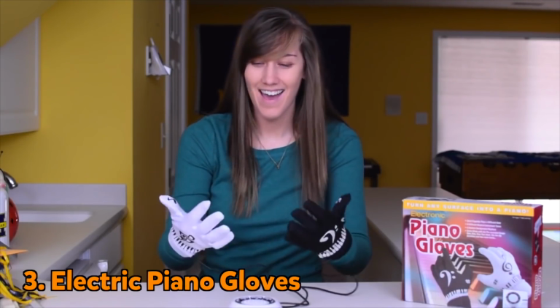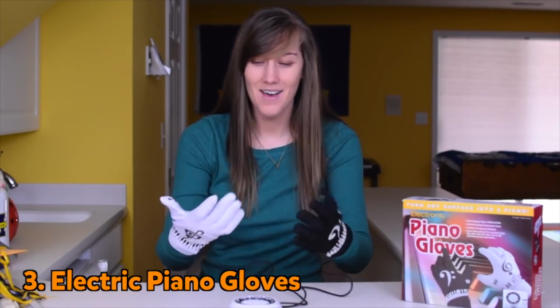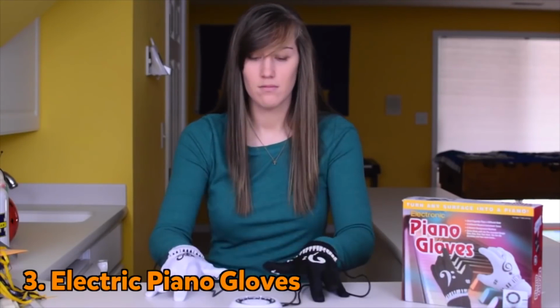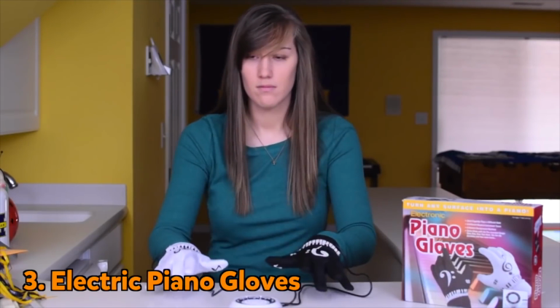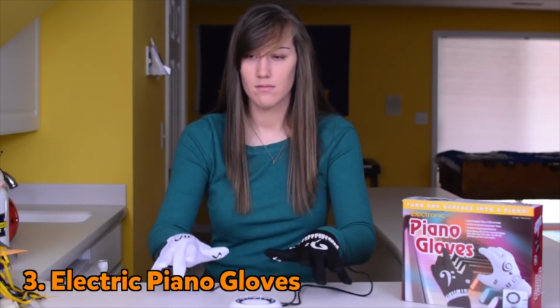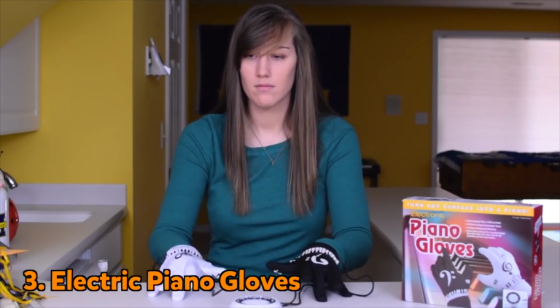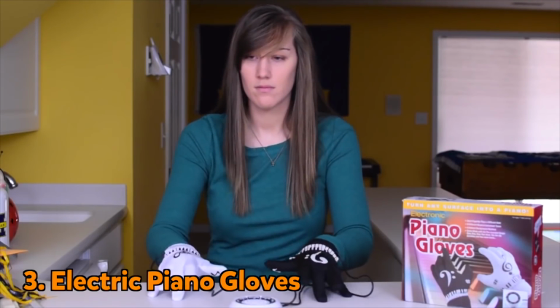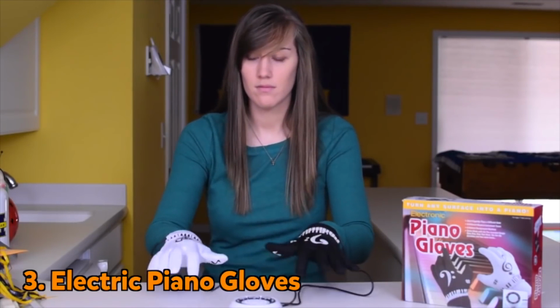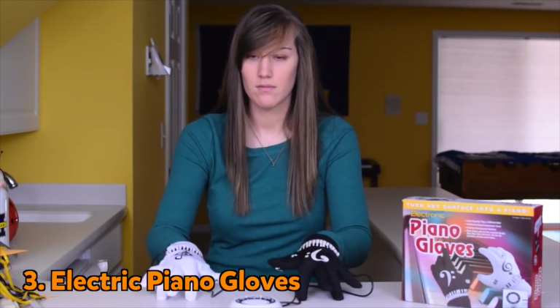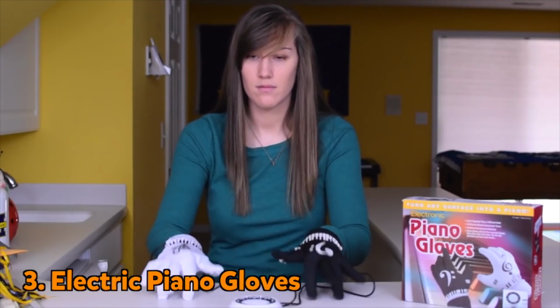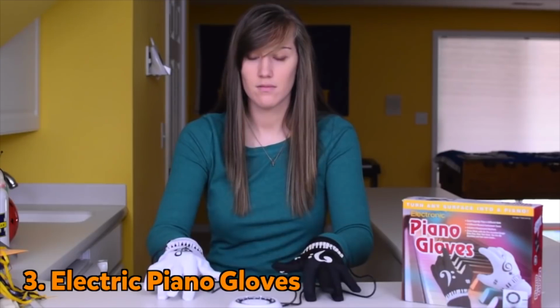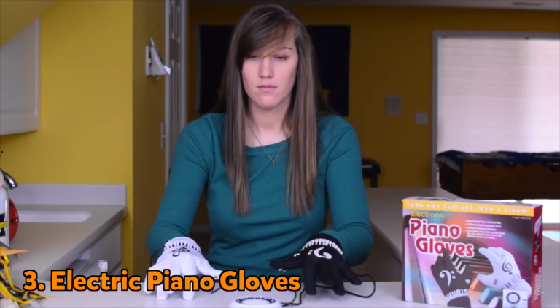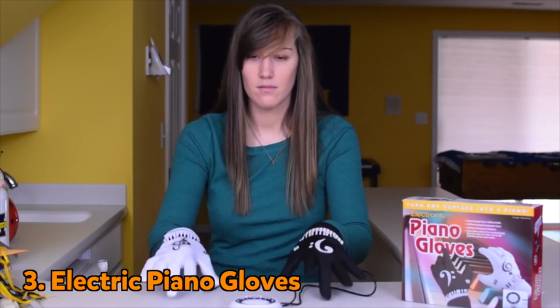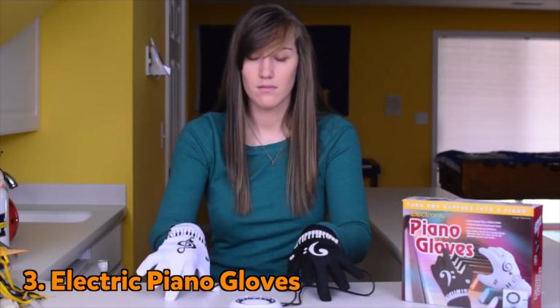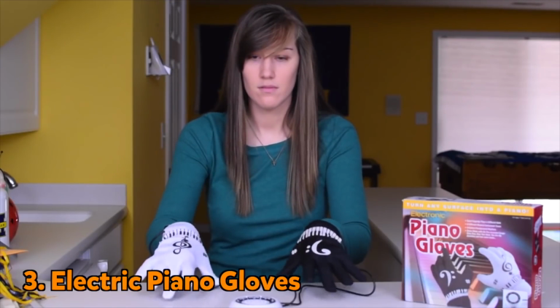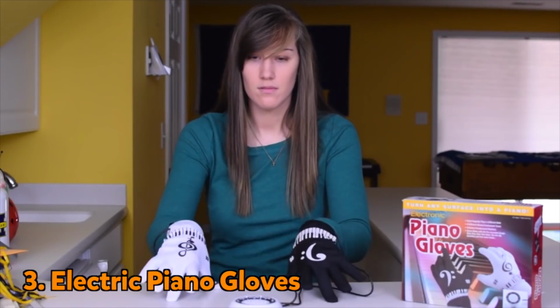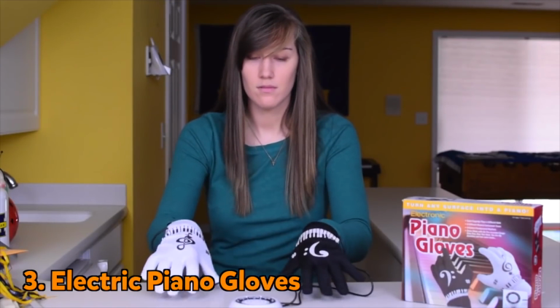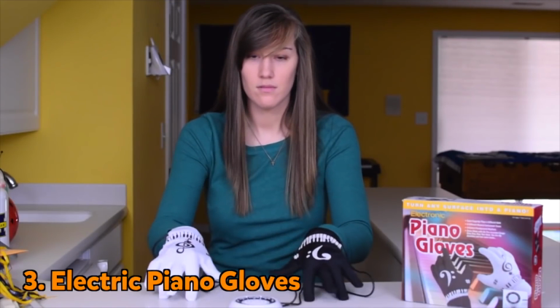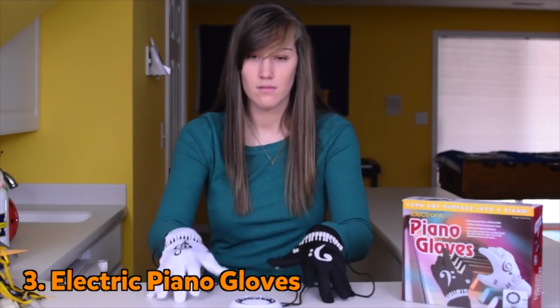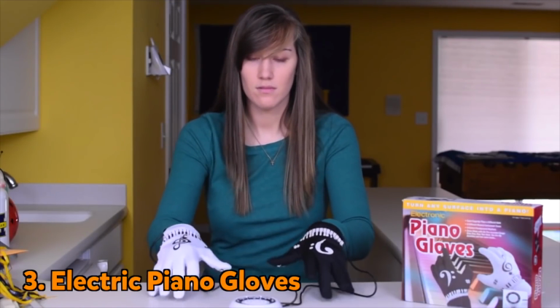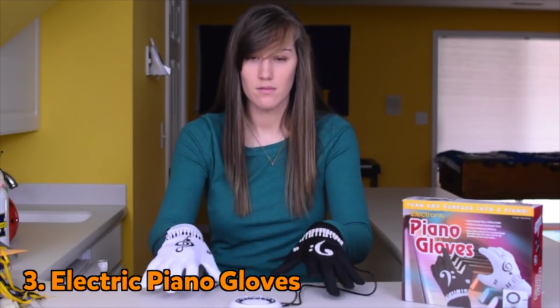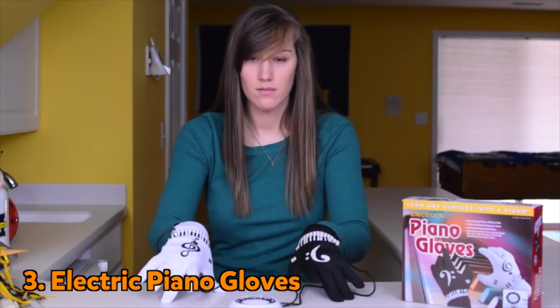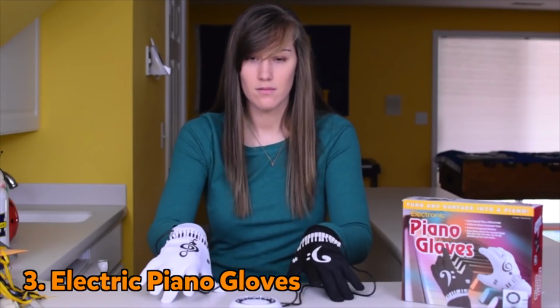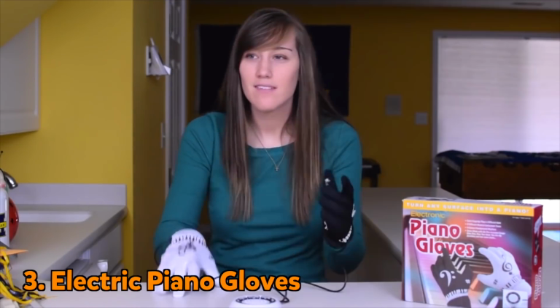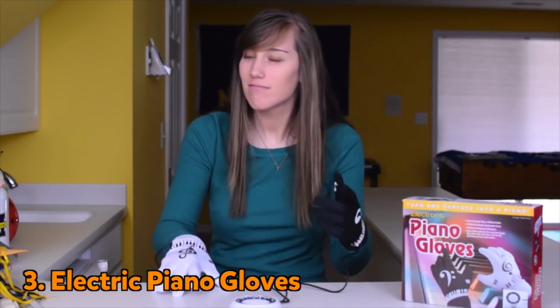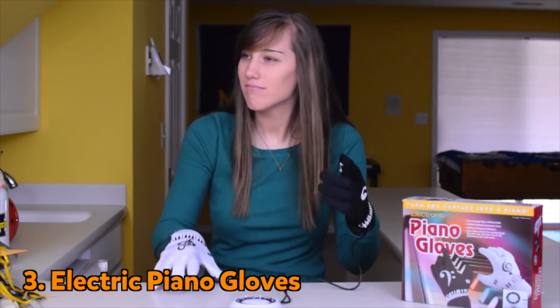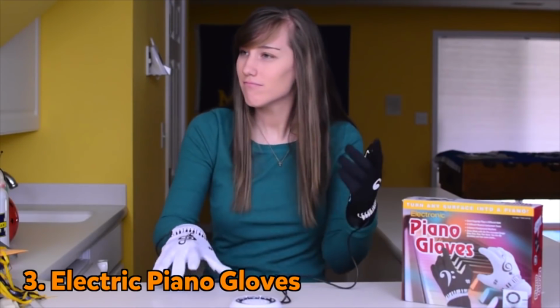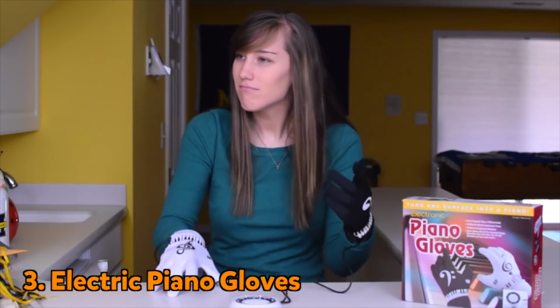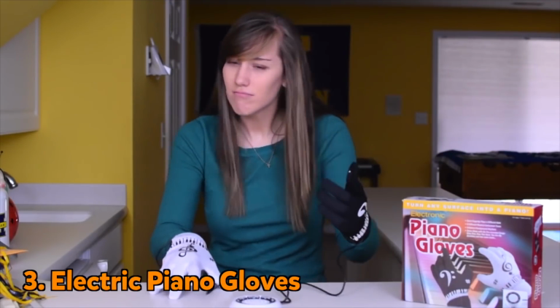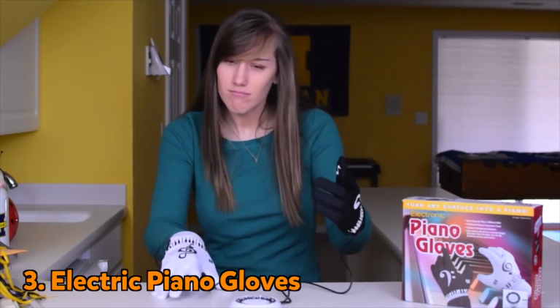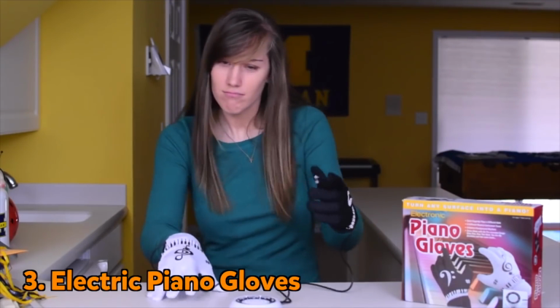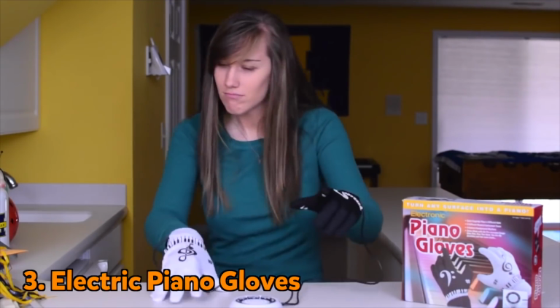Make every moment musical with the electric piano gloves — a great way to liven up waiting.